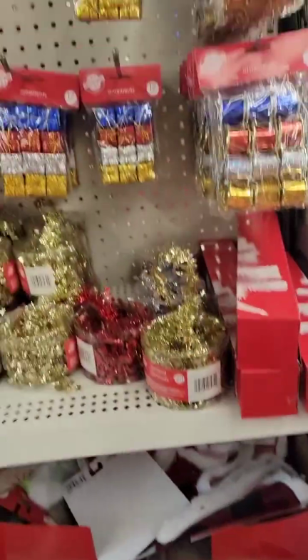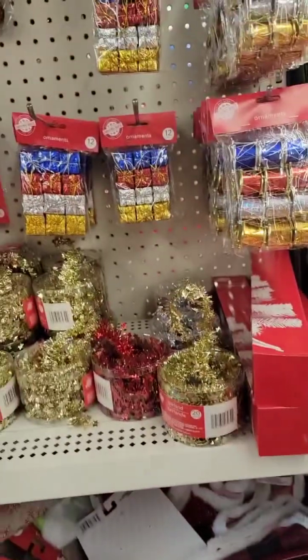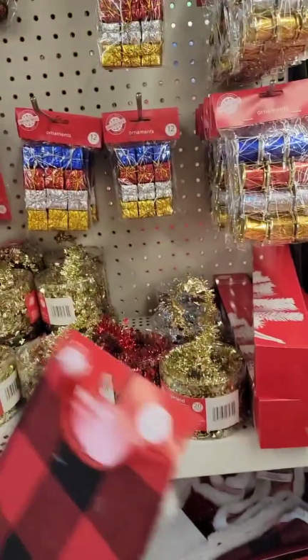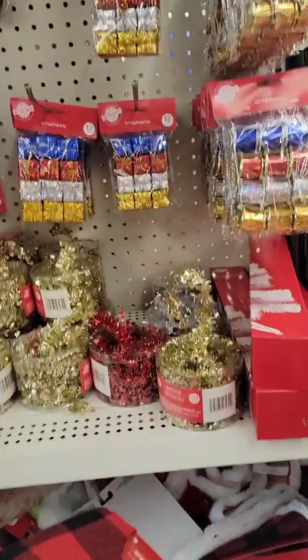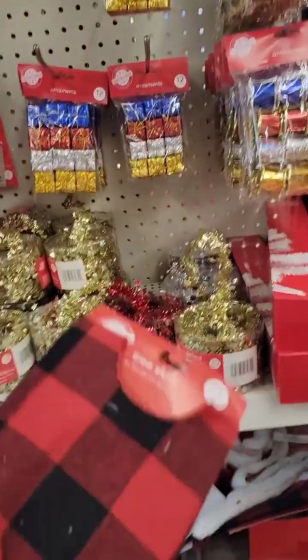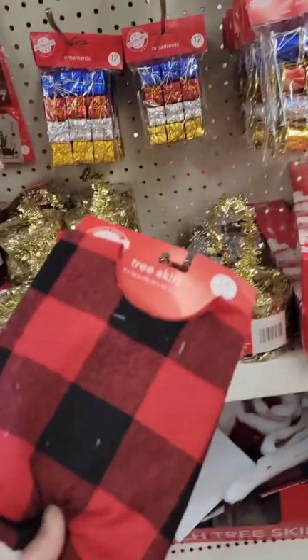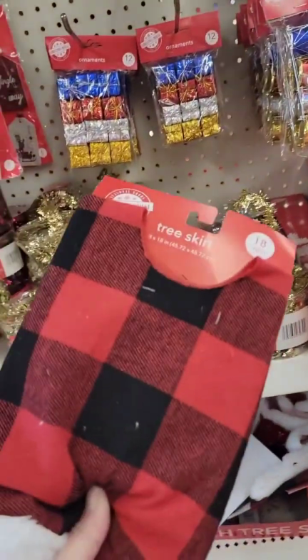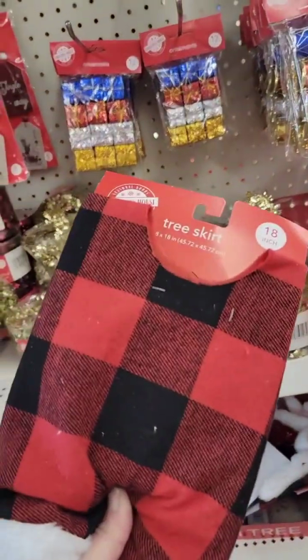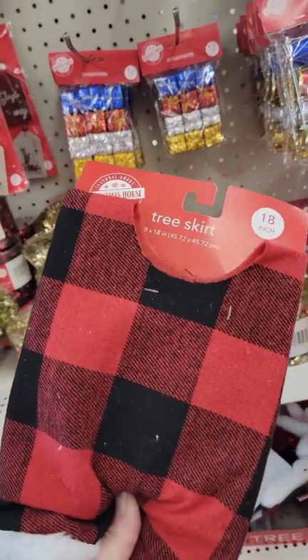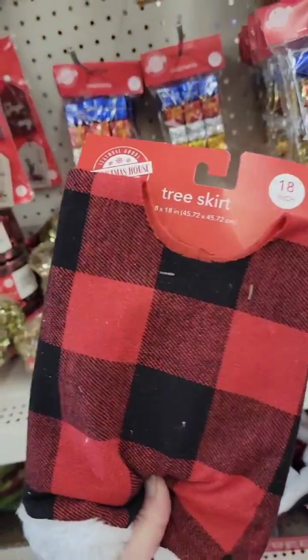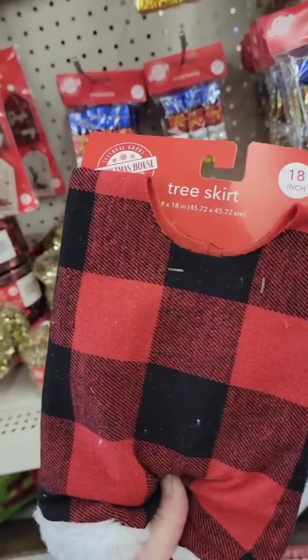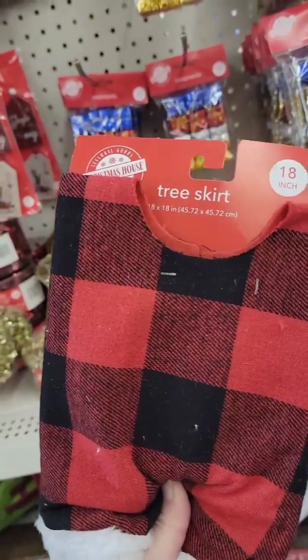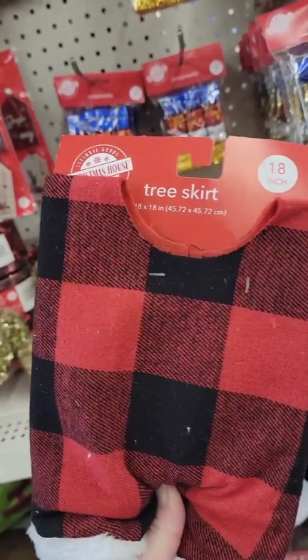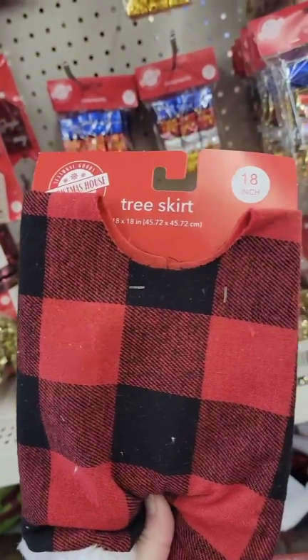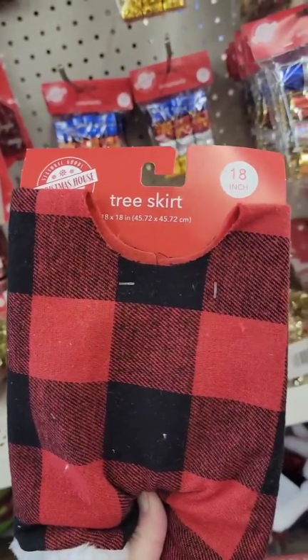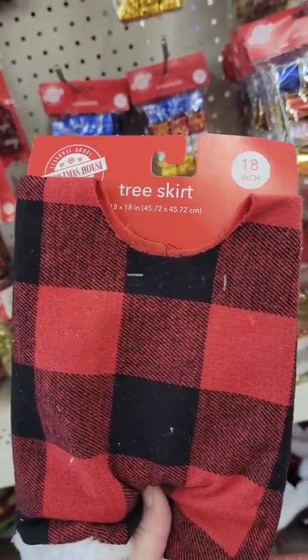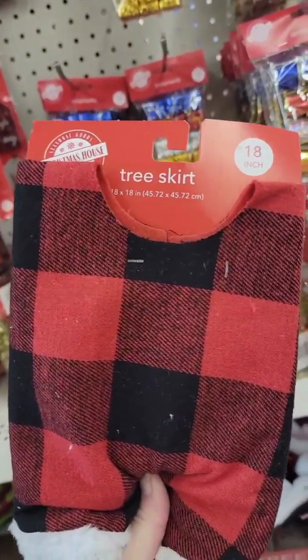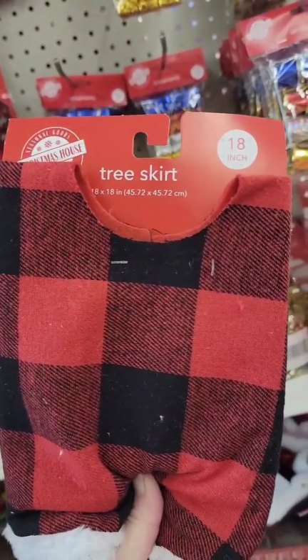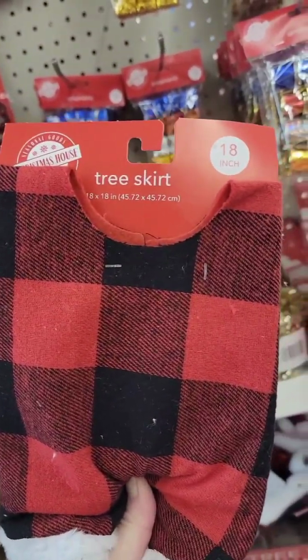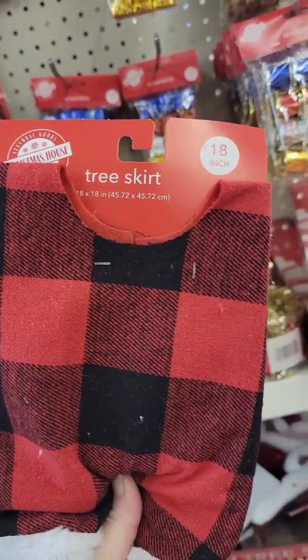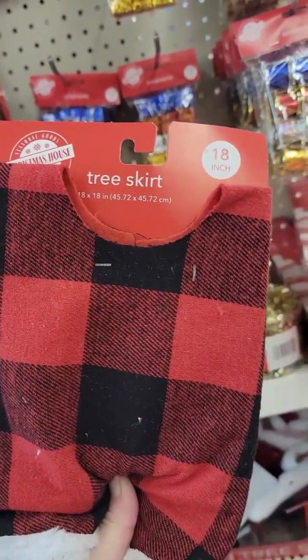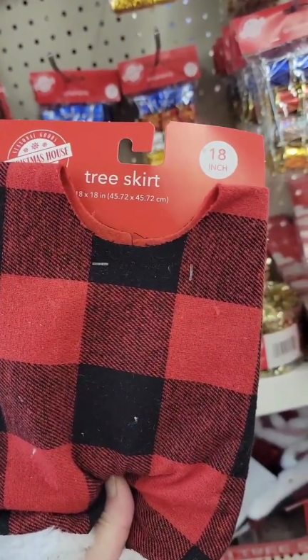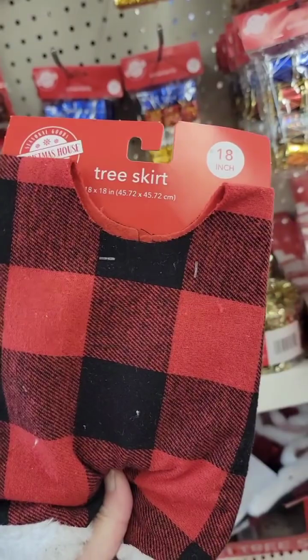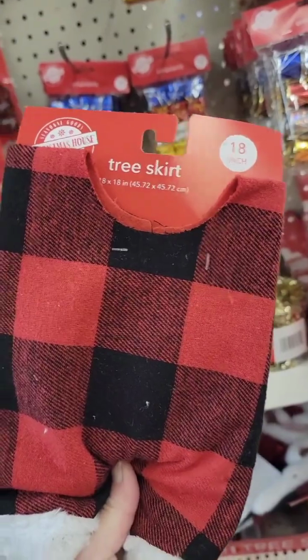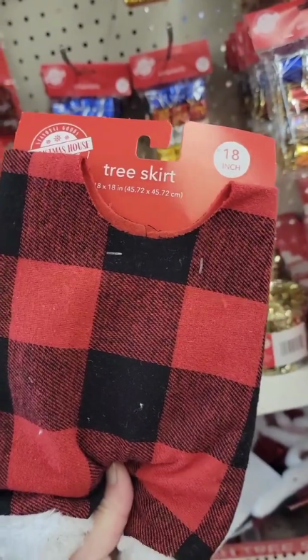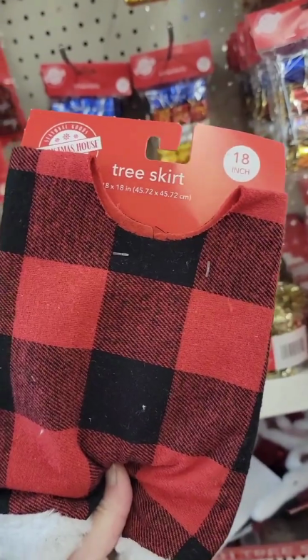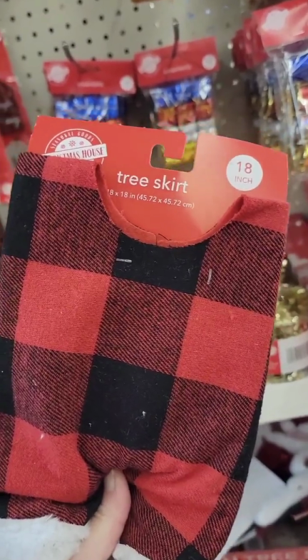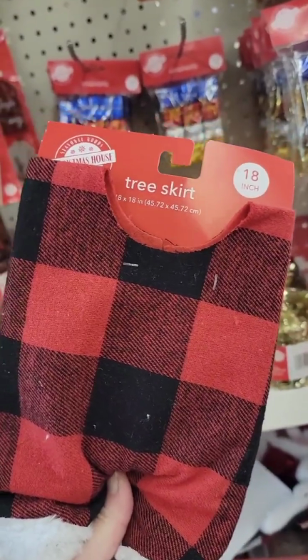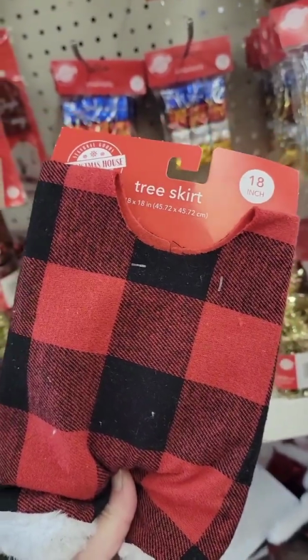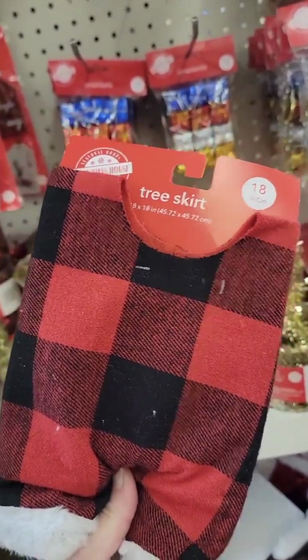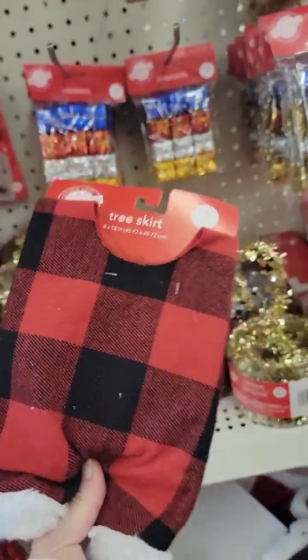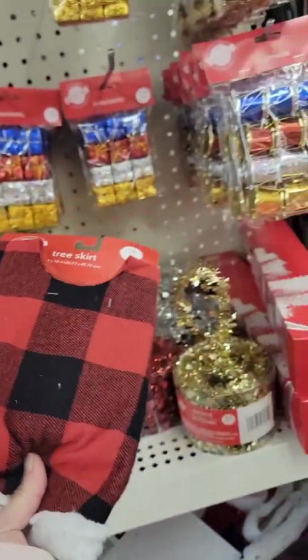Did you guys know they had the mini tree skirts? I did not know that.